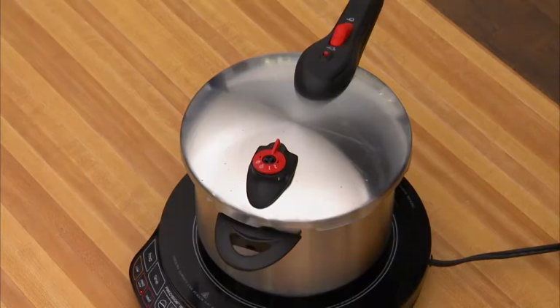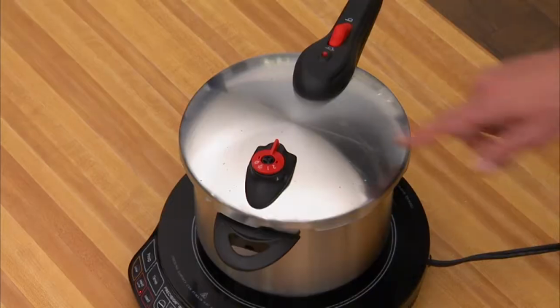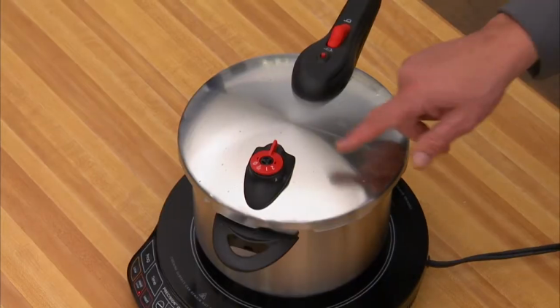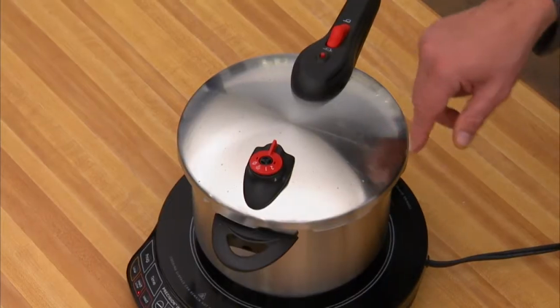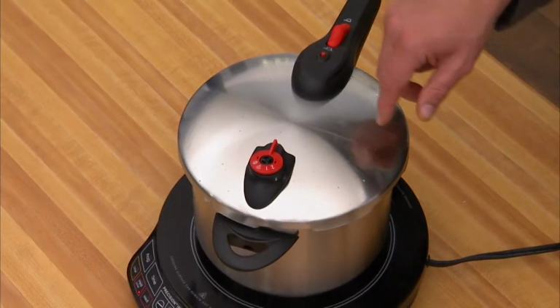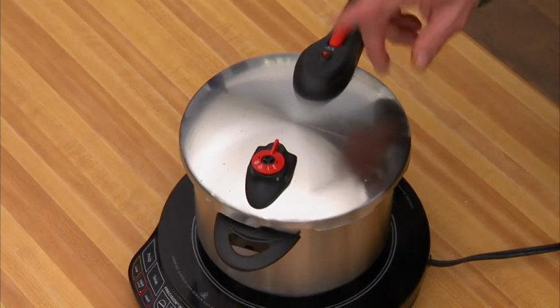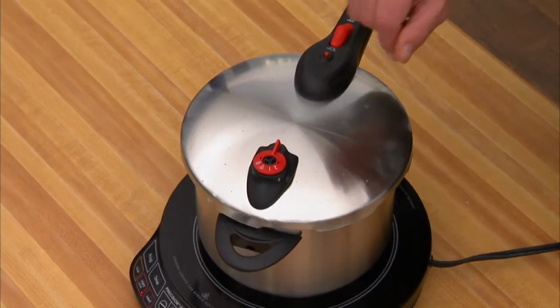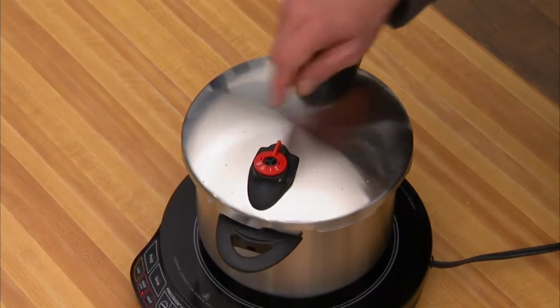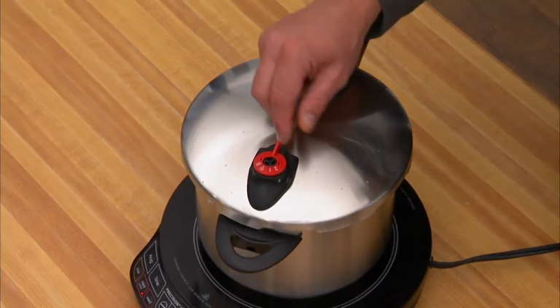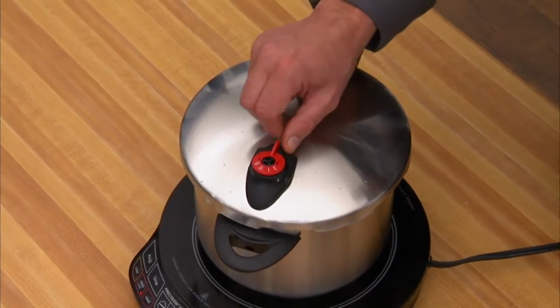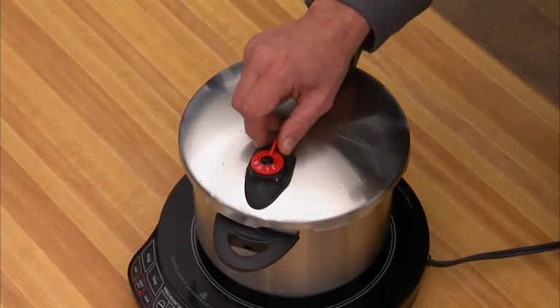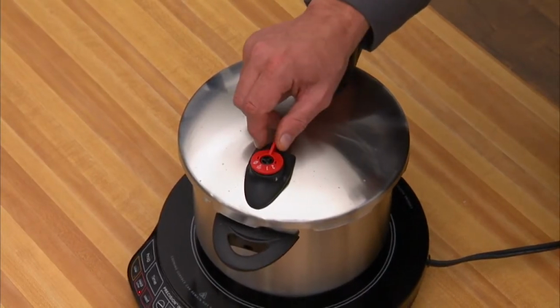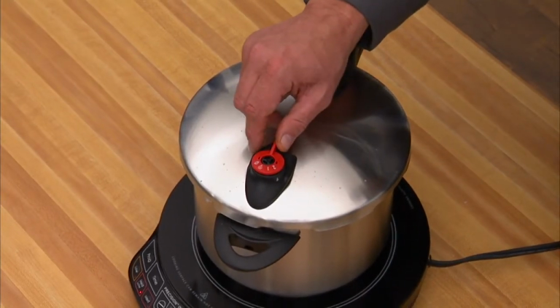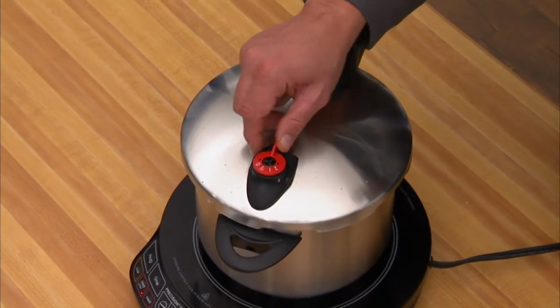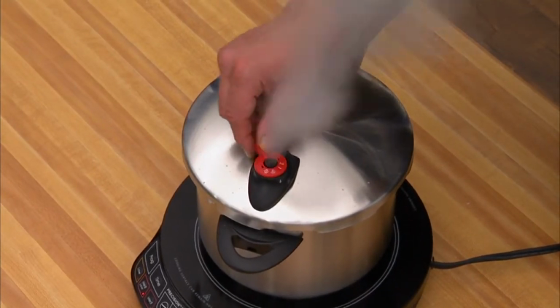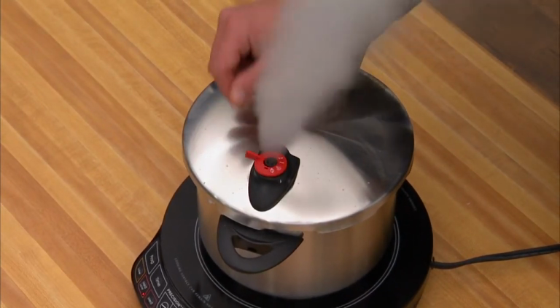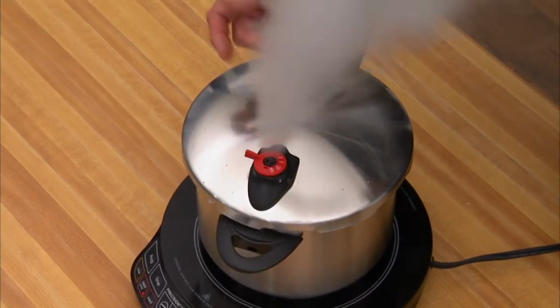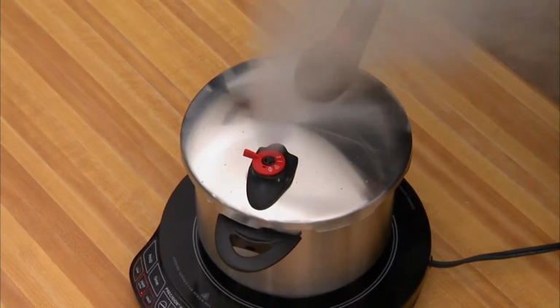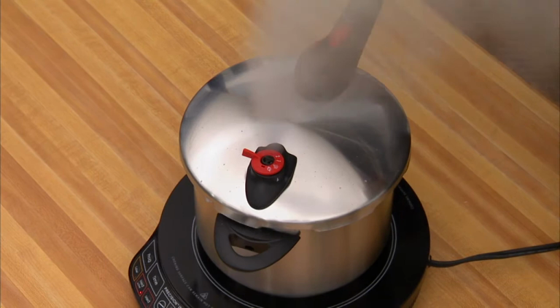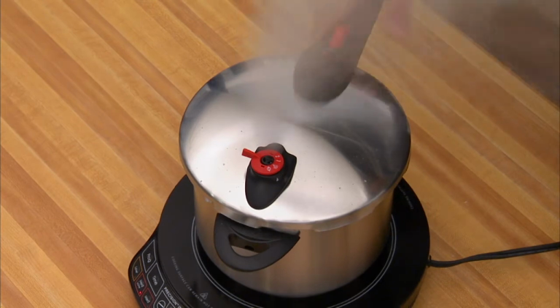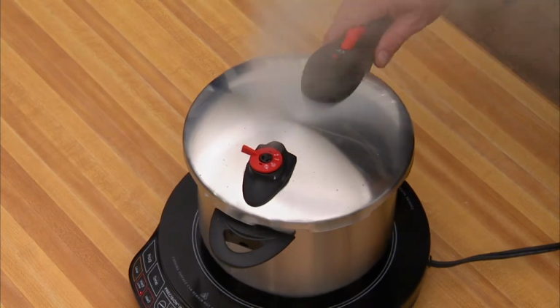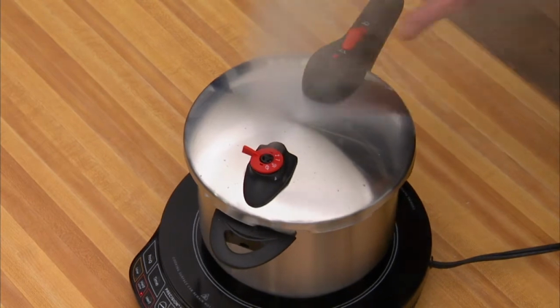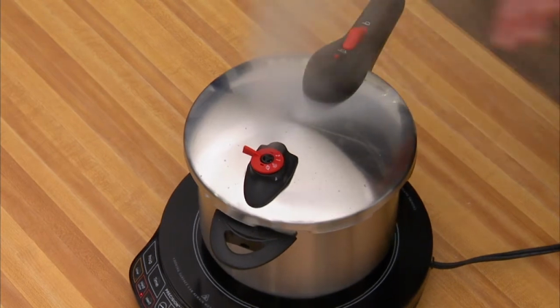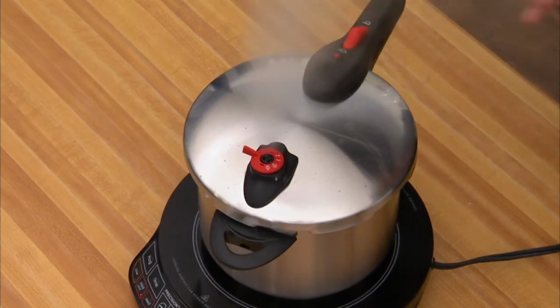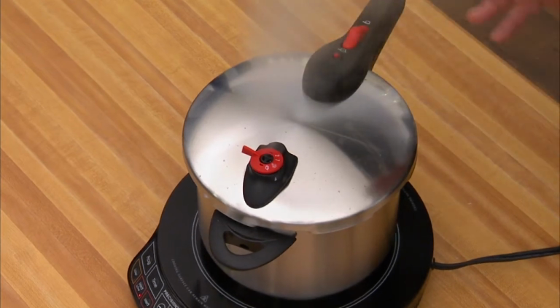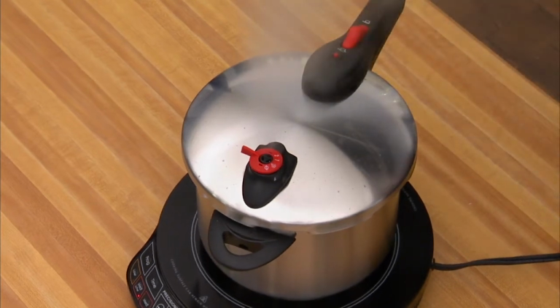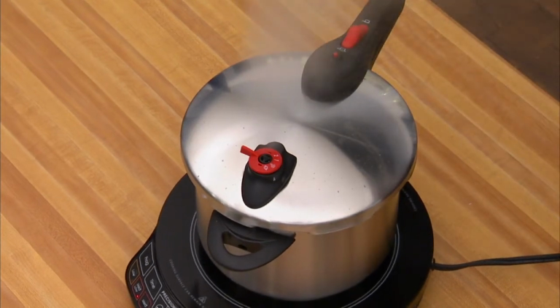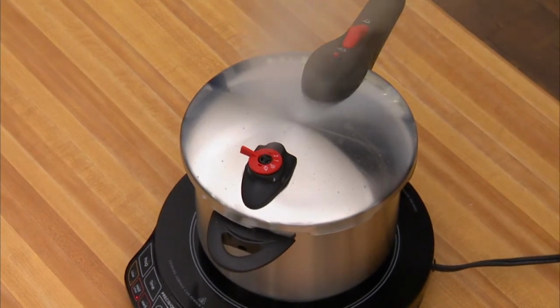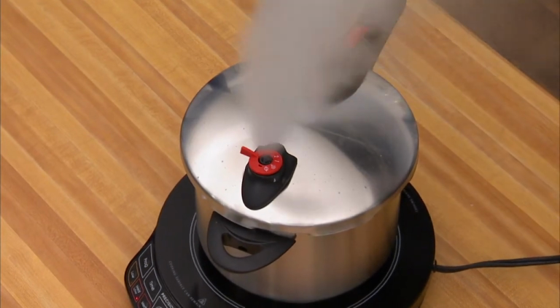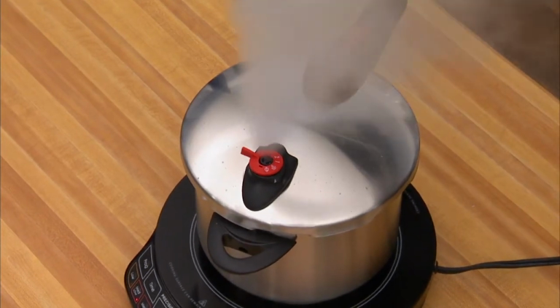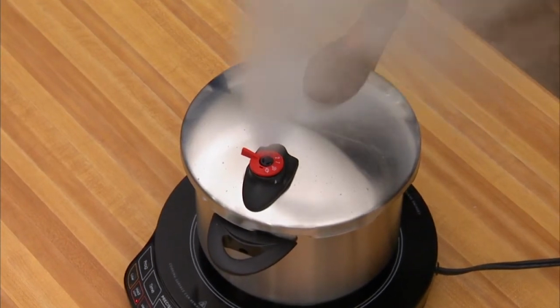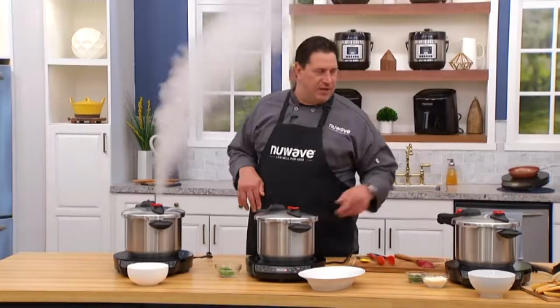Over here, I'm going to show you how easy it is to release the steam. Comes right out. I love that sound. My son loves it.